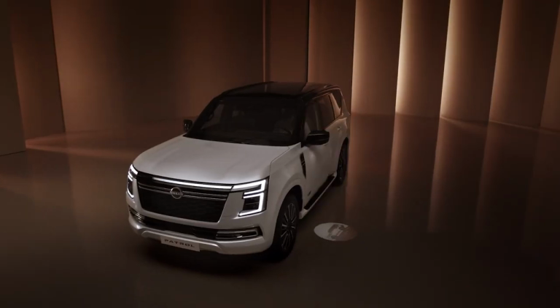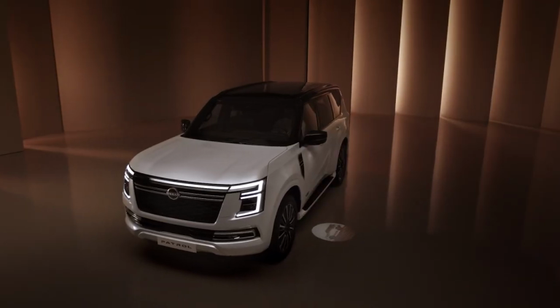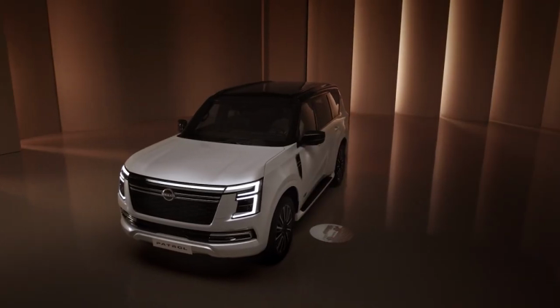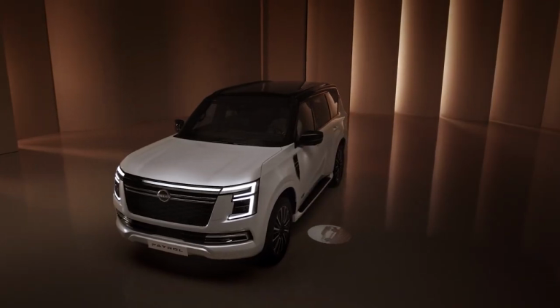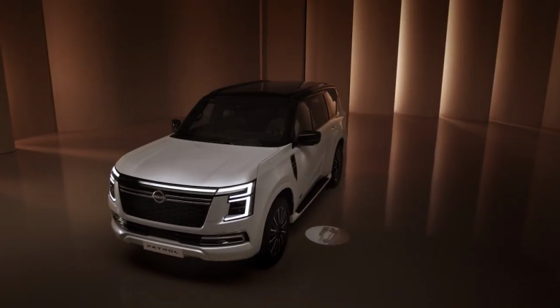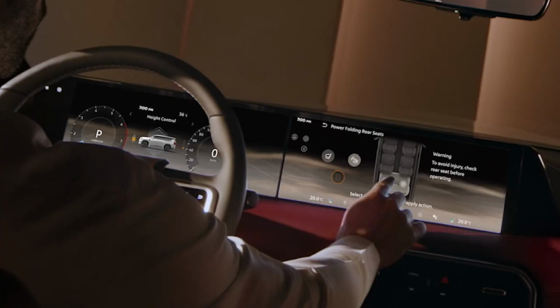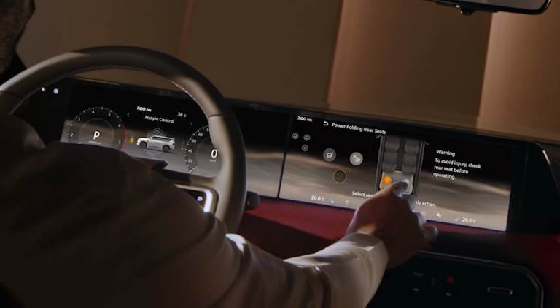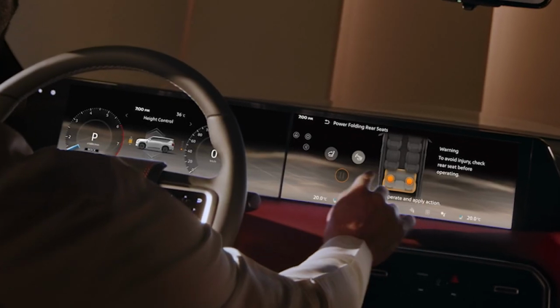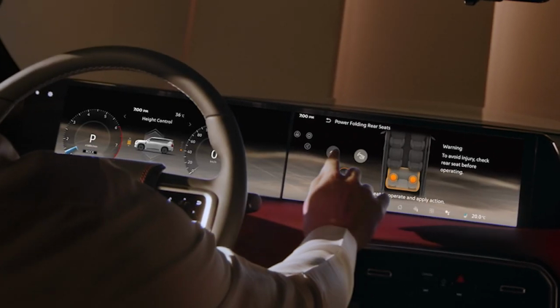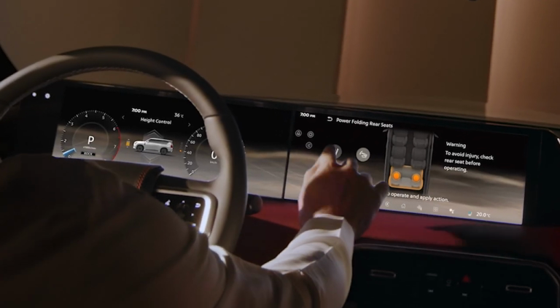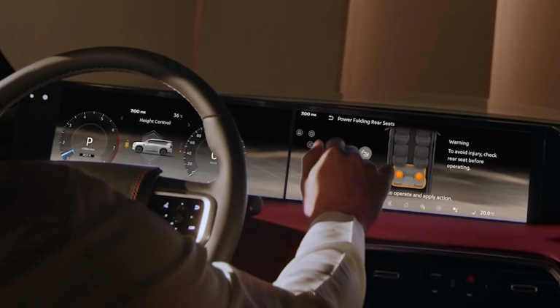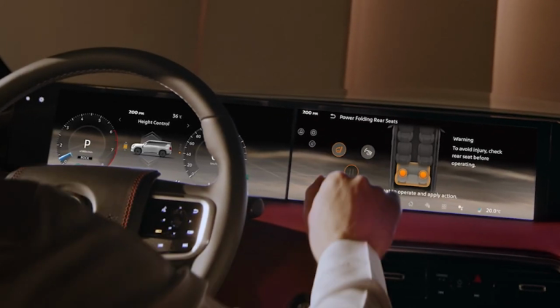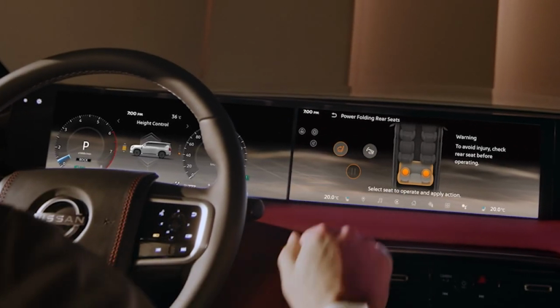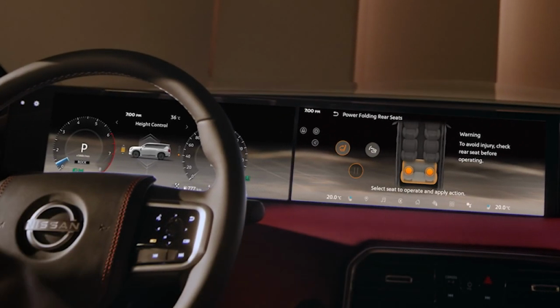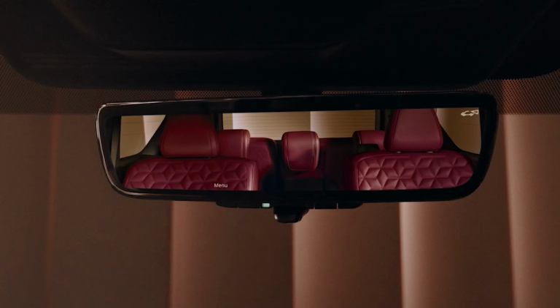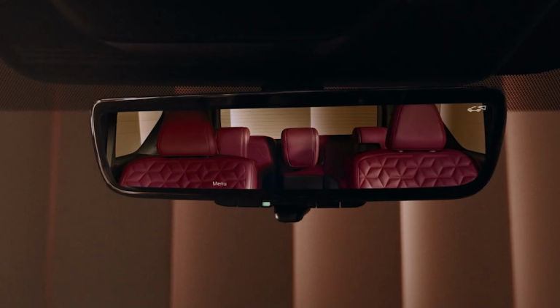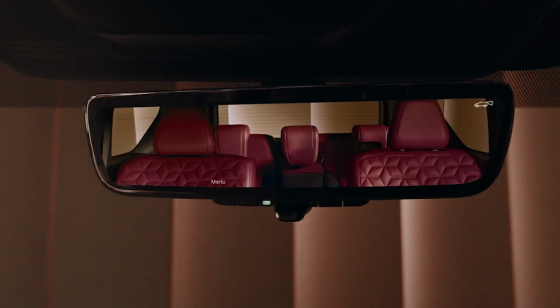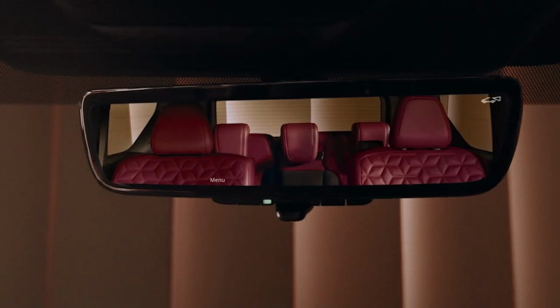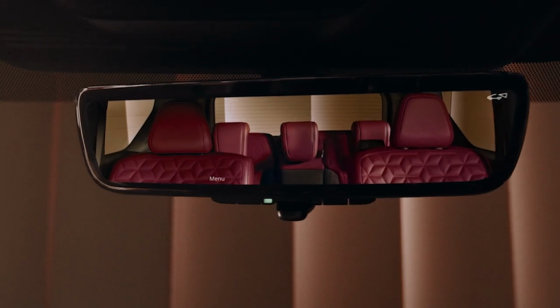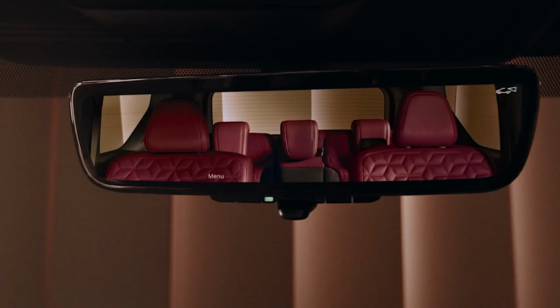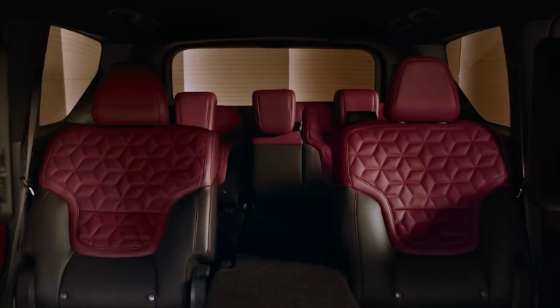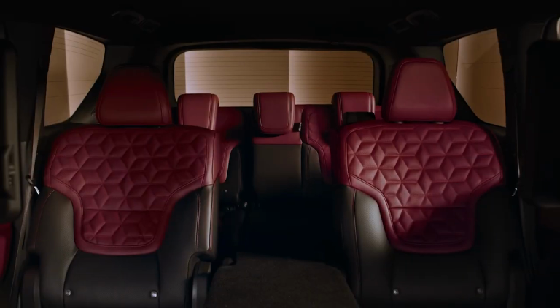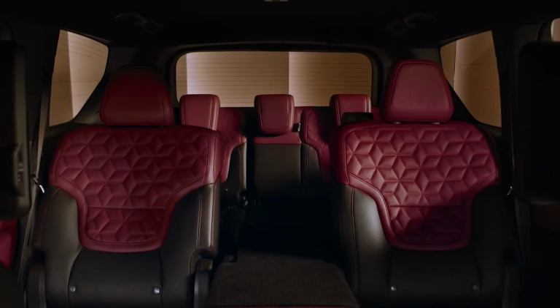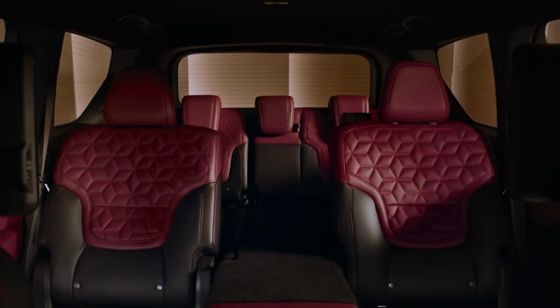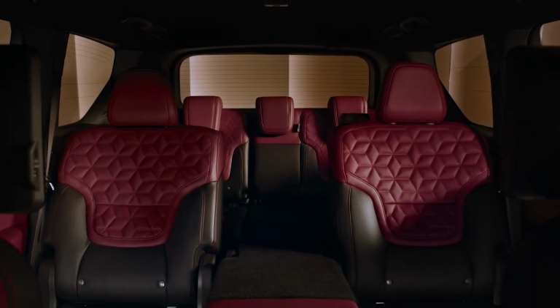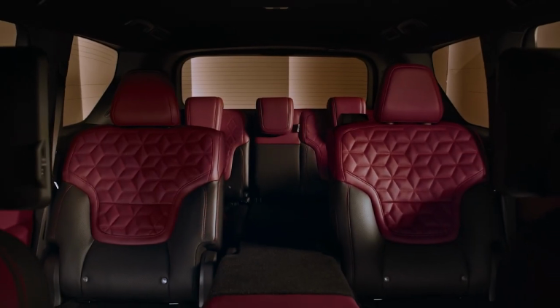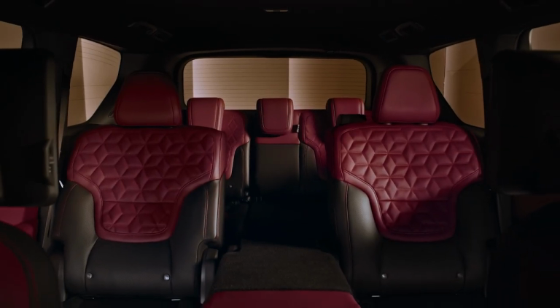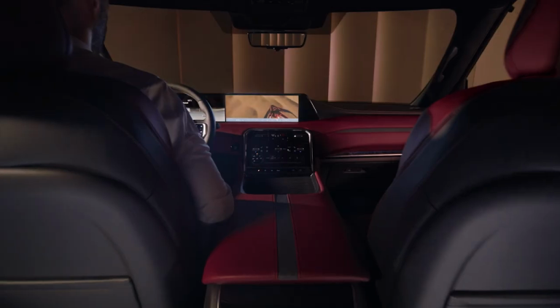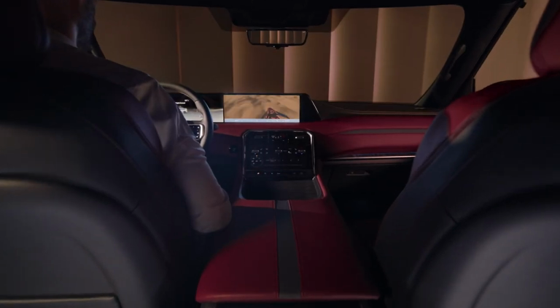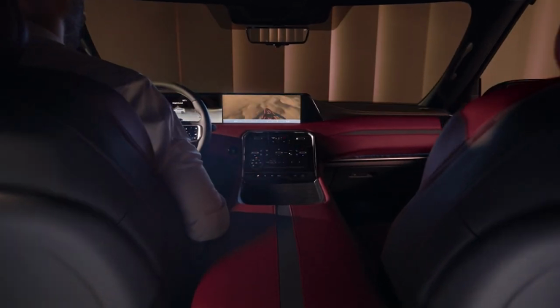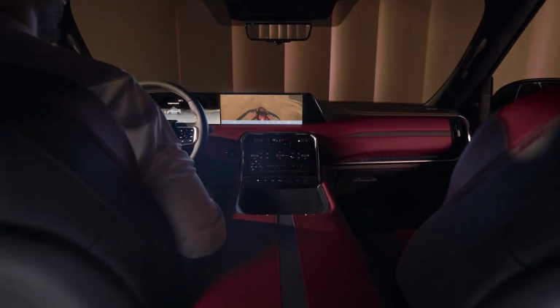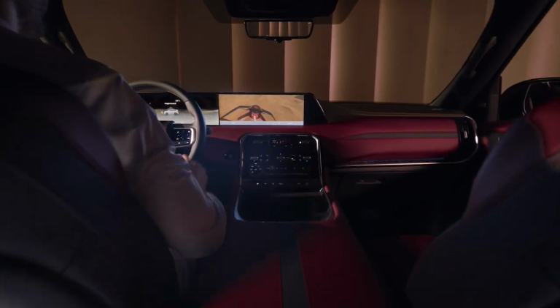Drivers can select six distinct drive modes: standard, sand, rock, mud/rut, eco, and sport.